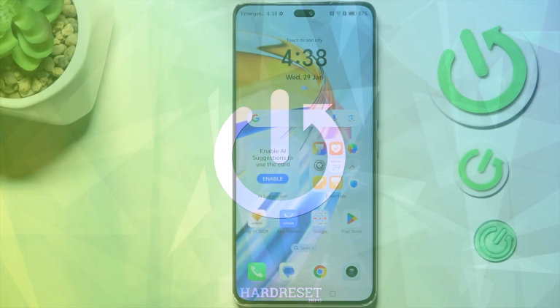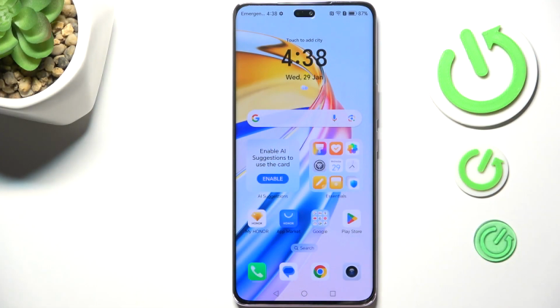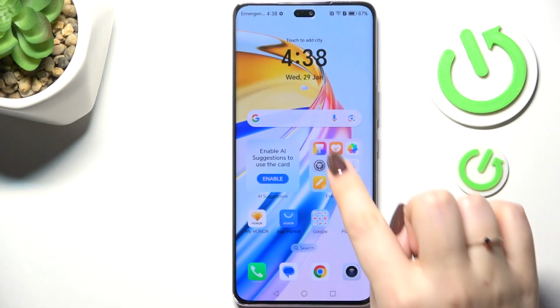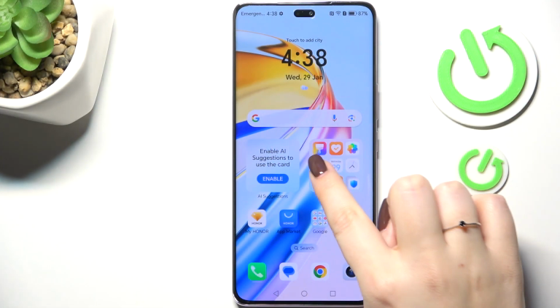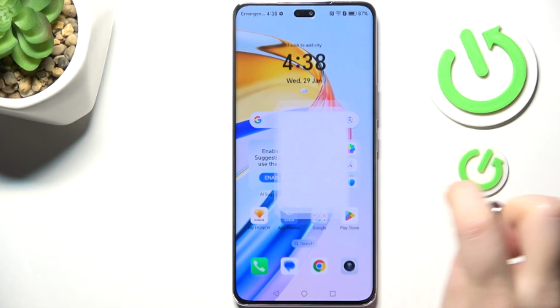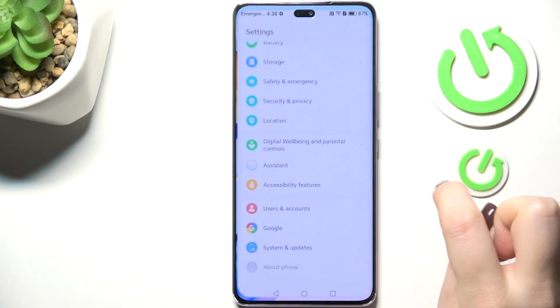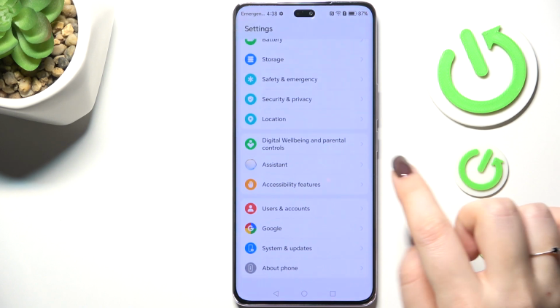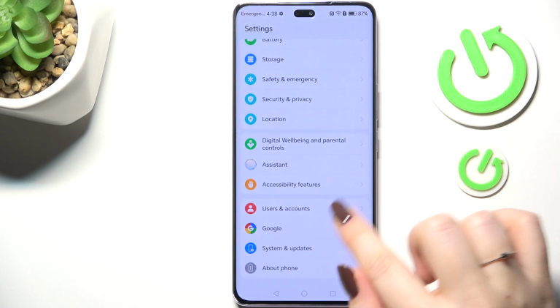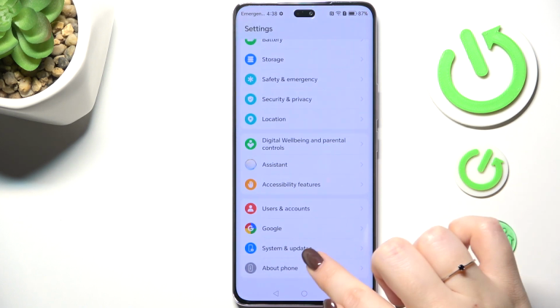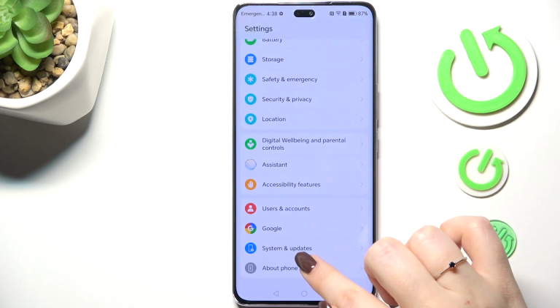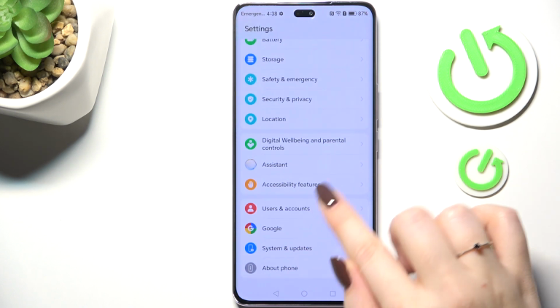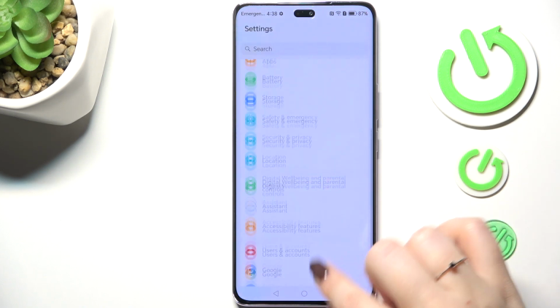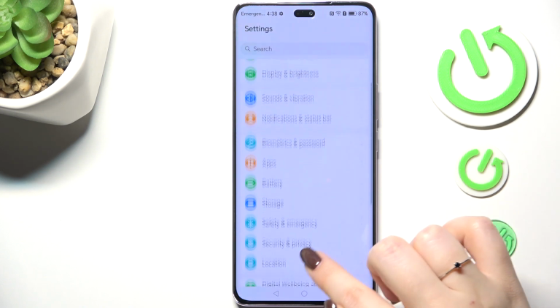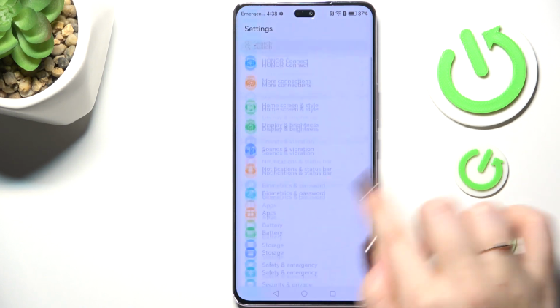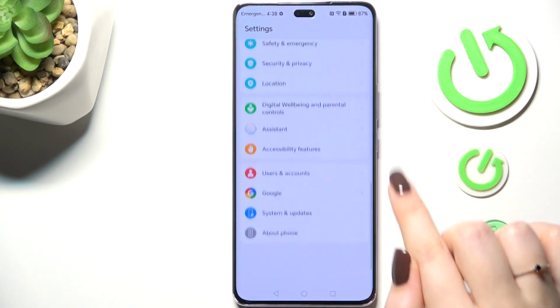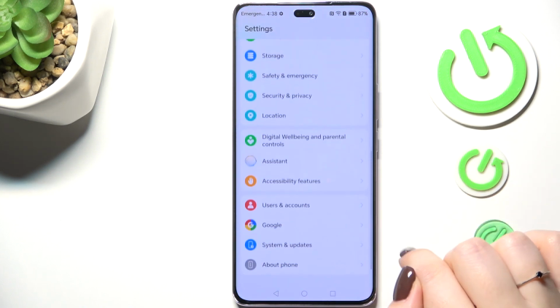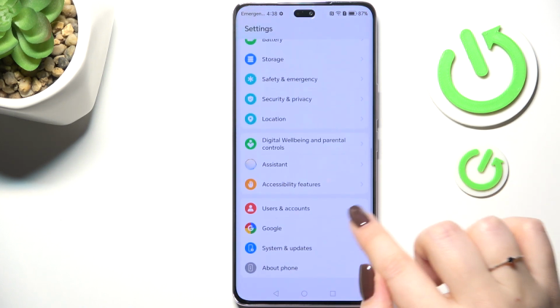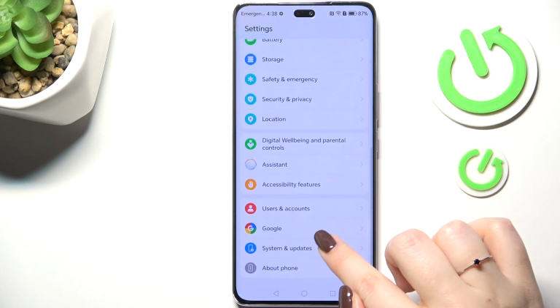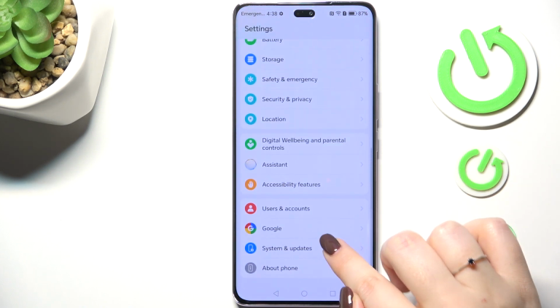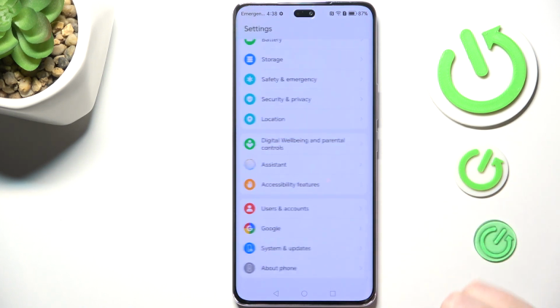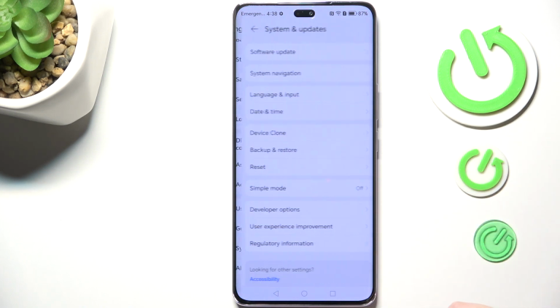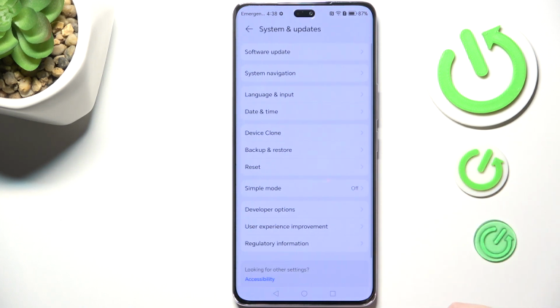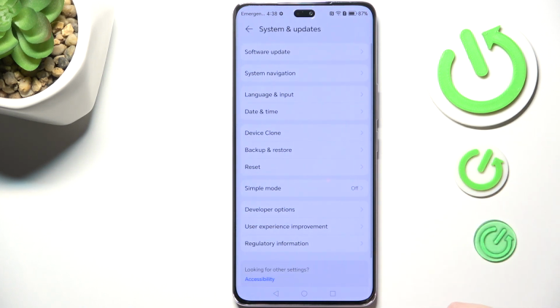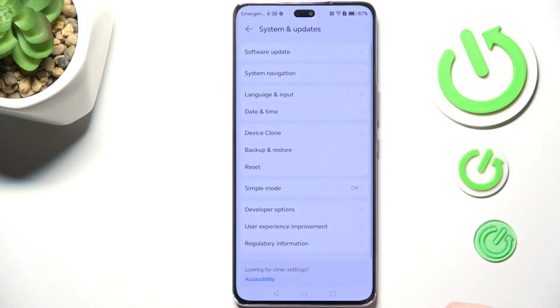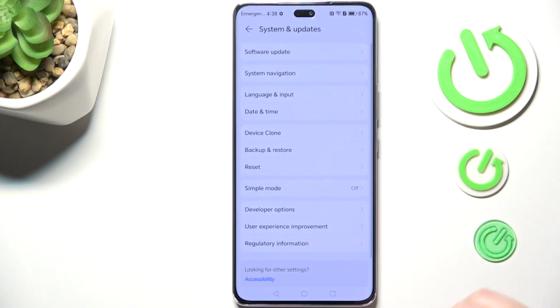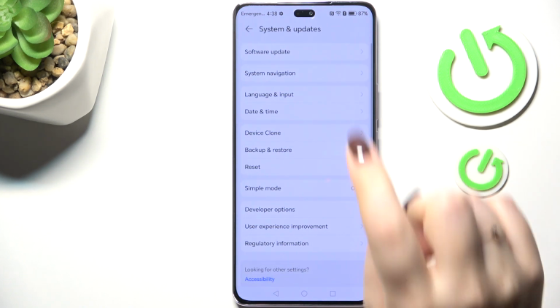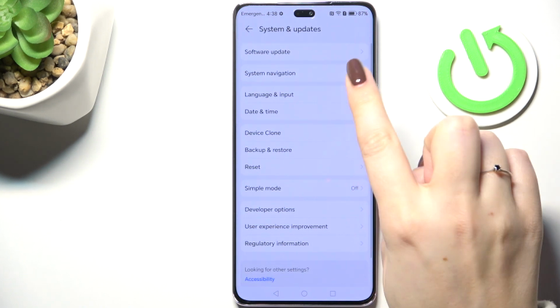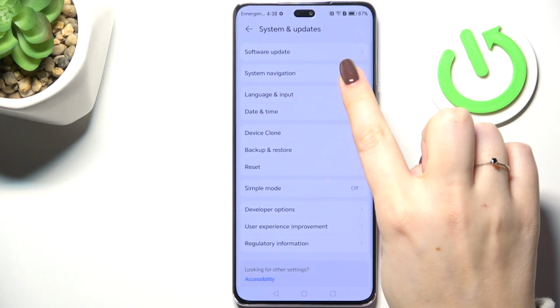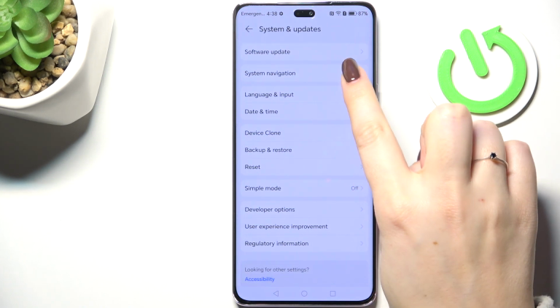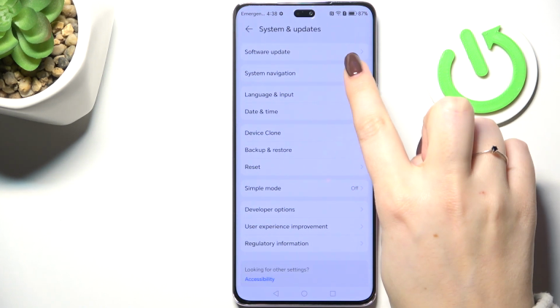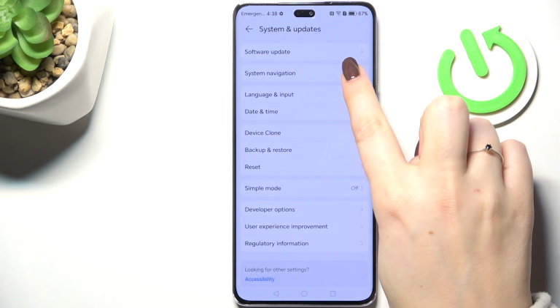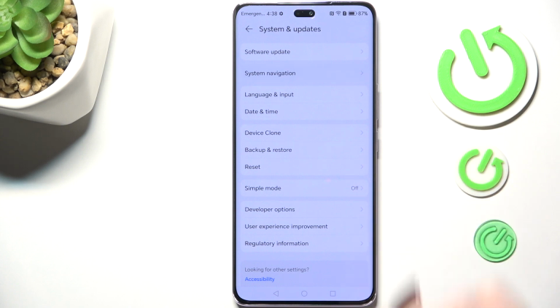Let's start by opening Settings. Here we have to scroll down to the very bottom, find System and Updates, and tap on System Navigation.